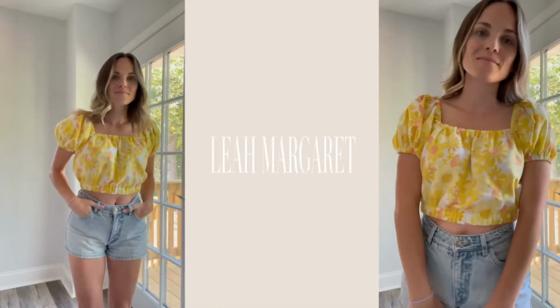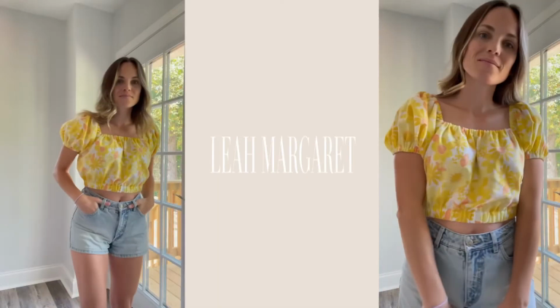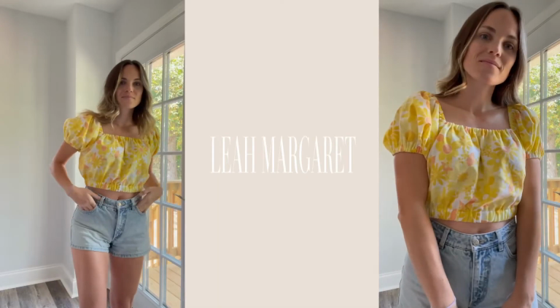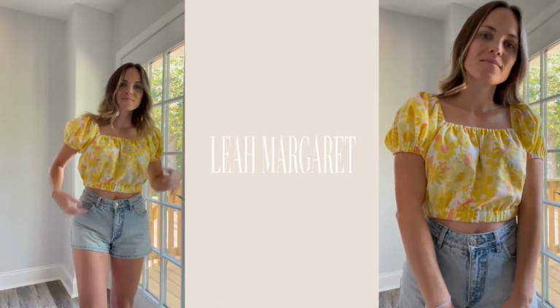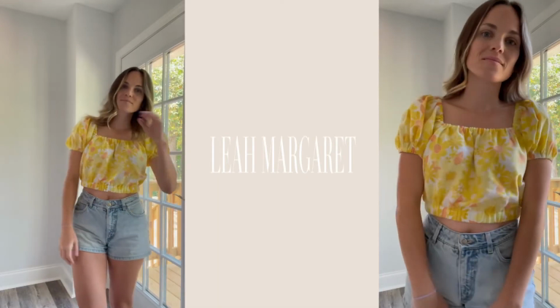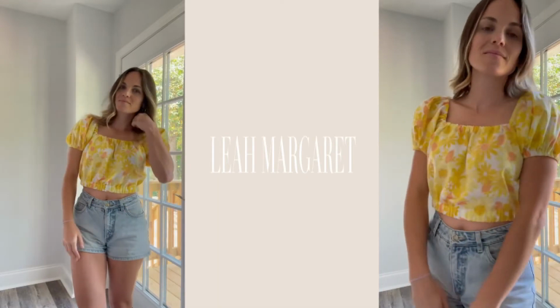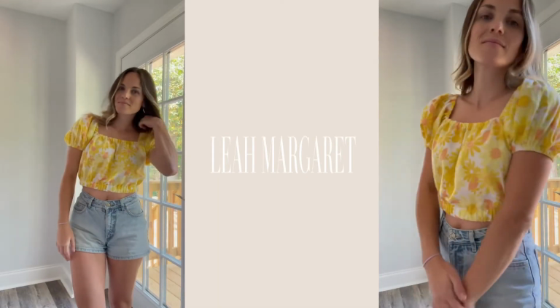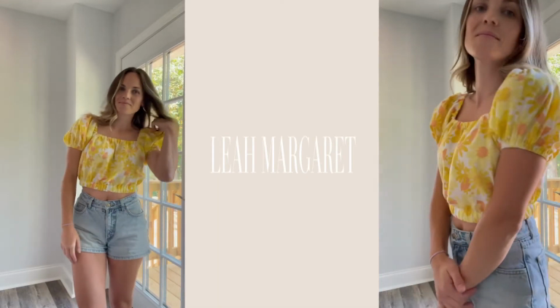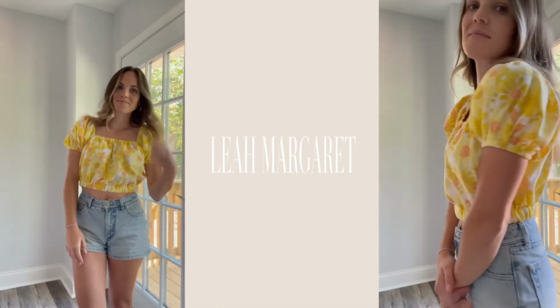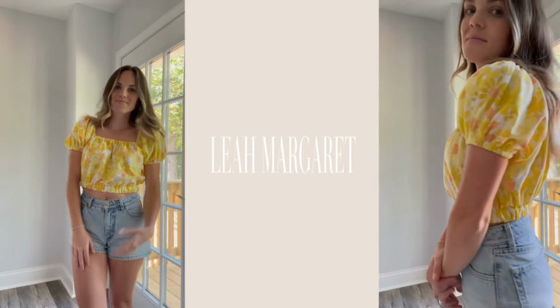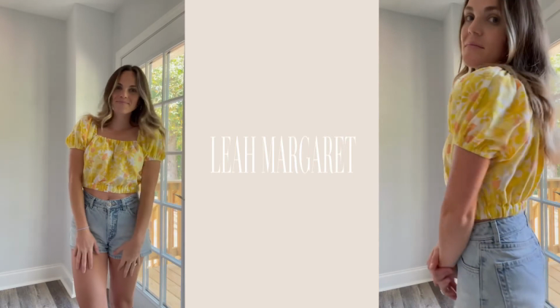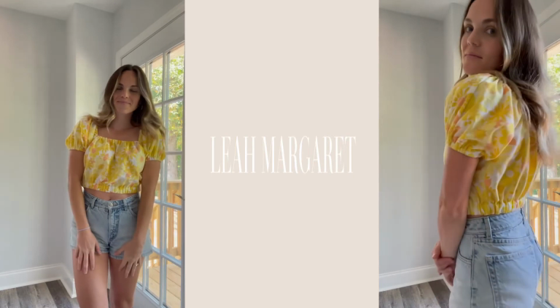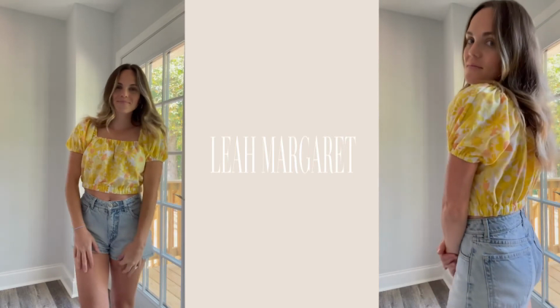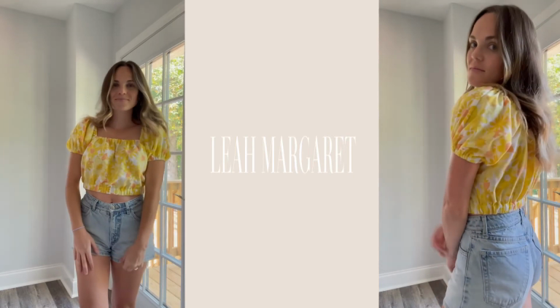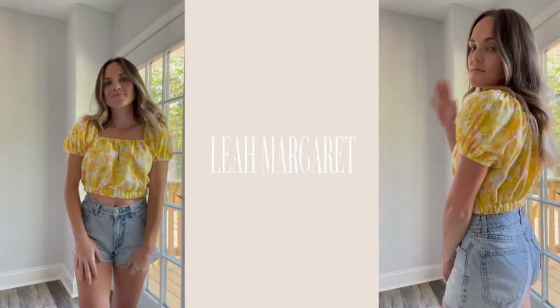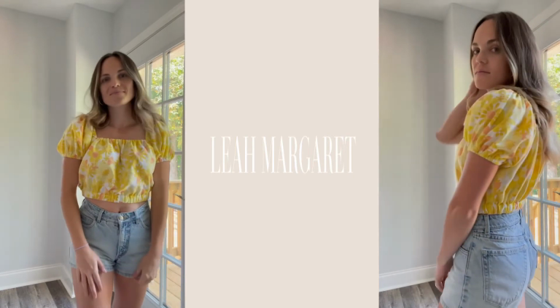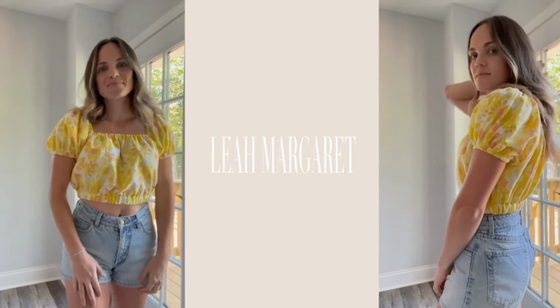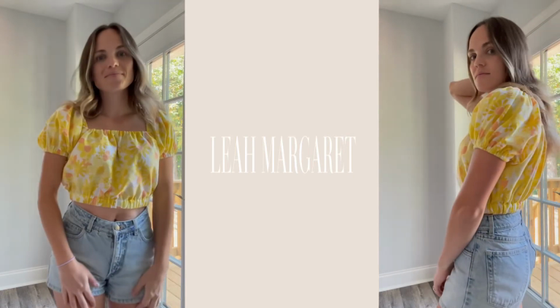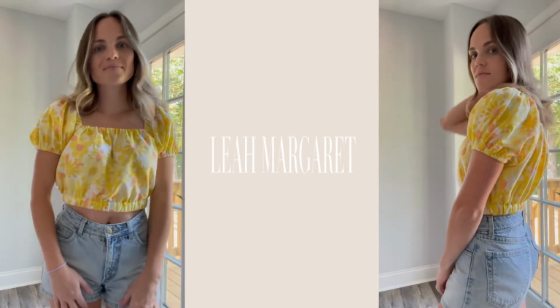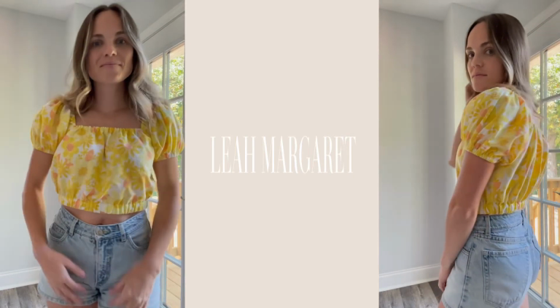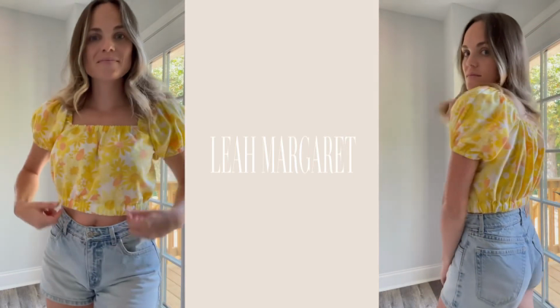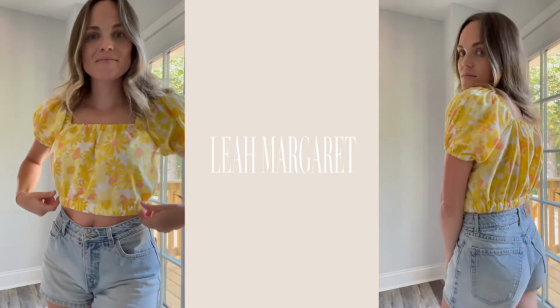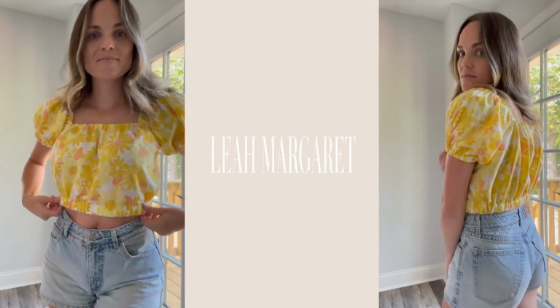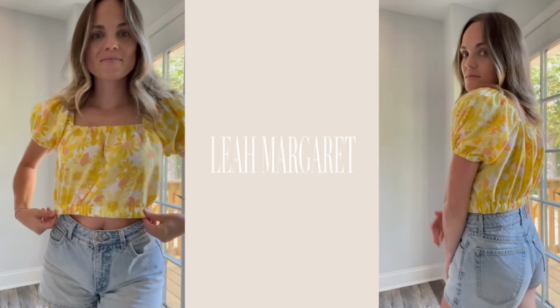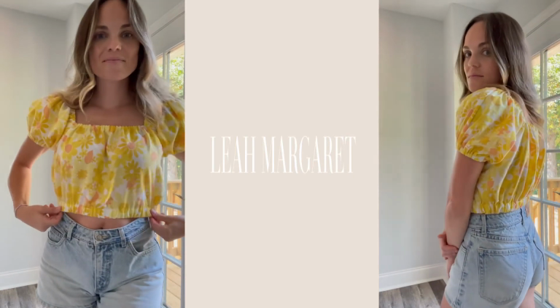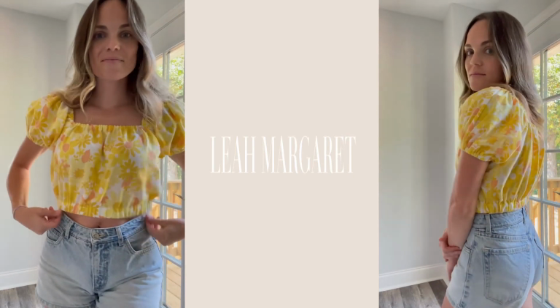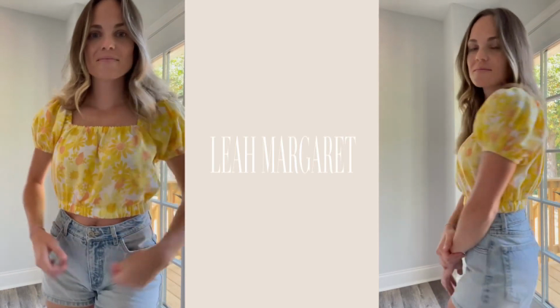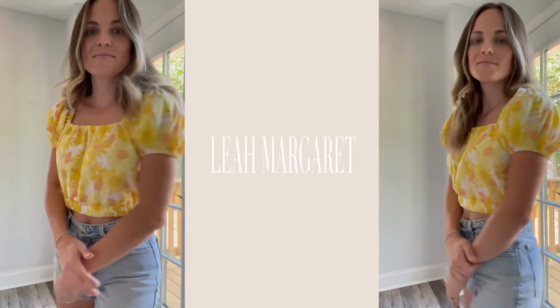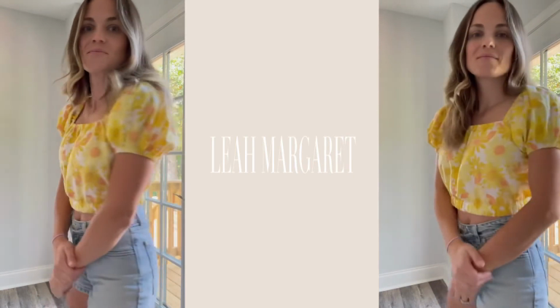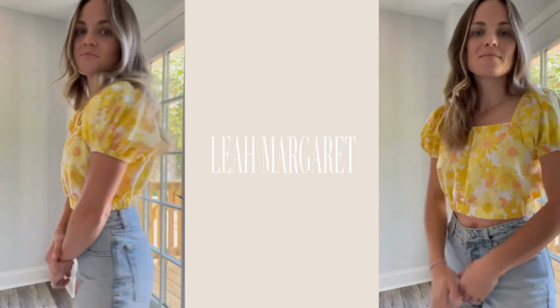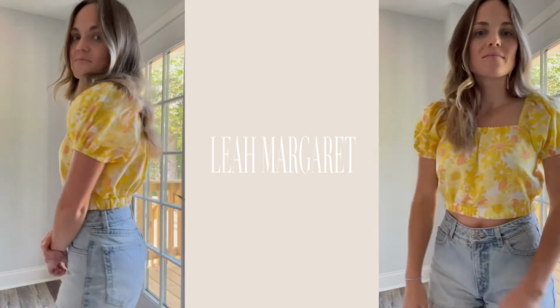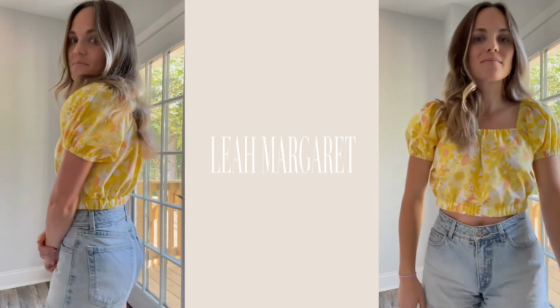And your DIY shirt is complete! I hope you enjoyed this tutorial and I'll see you next time.